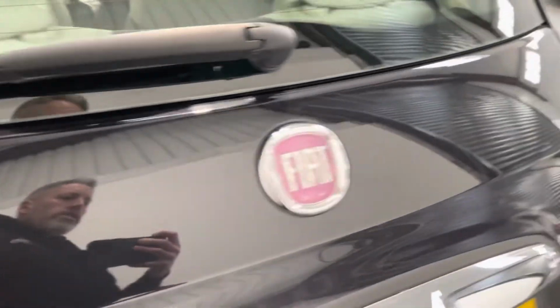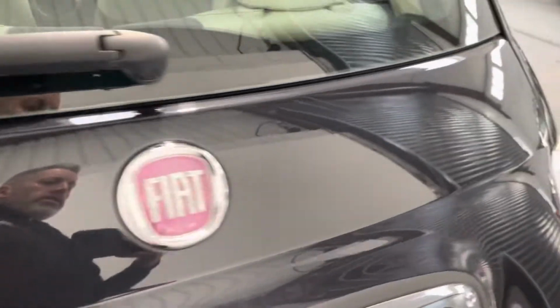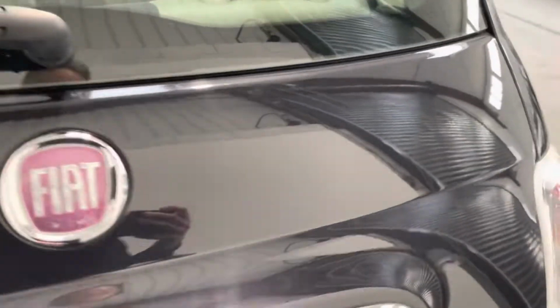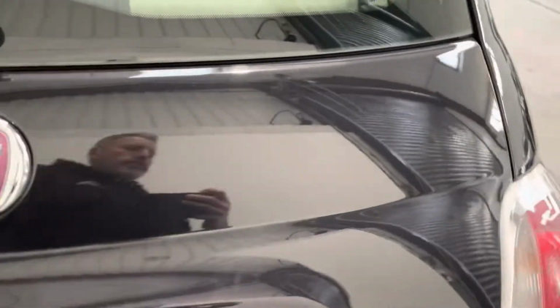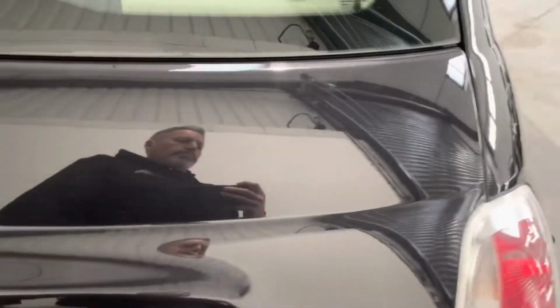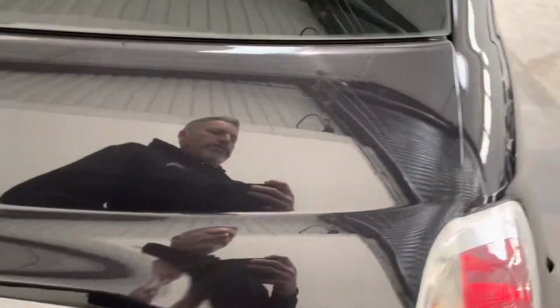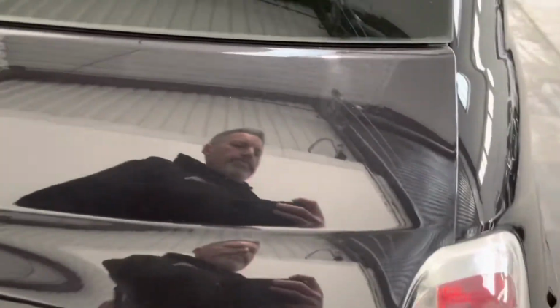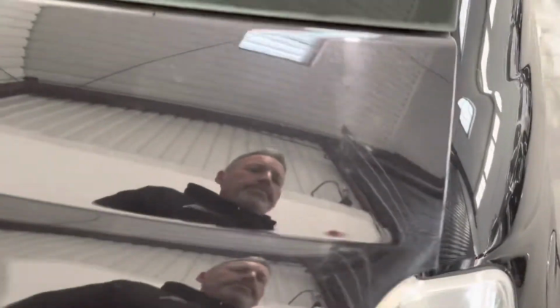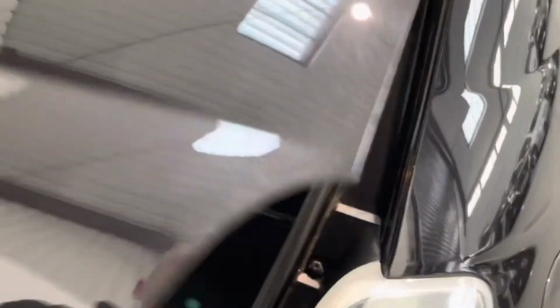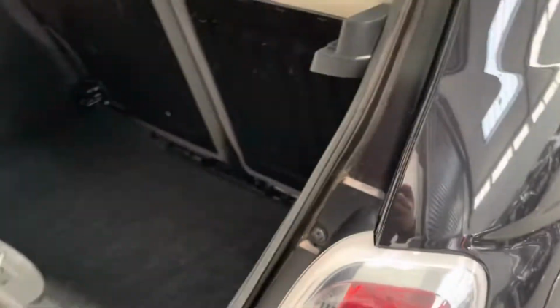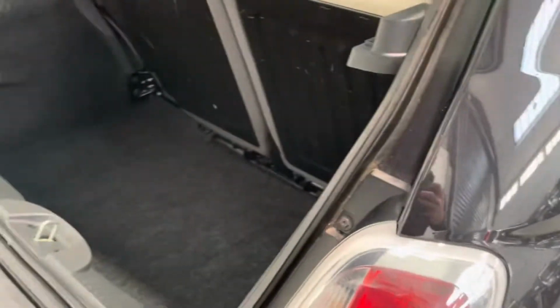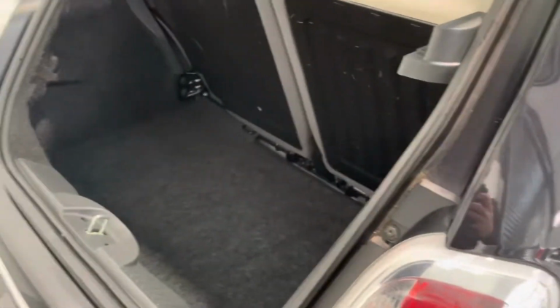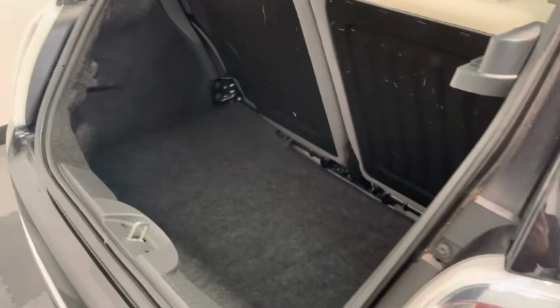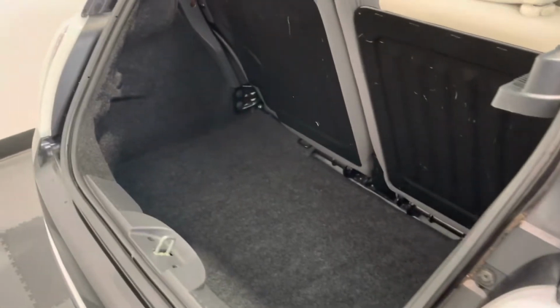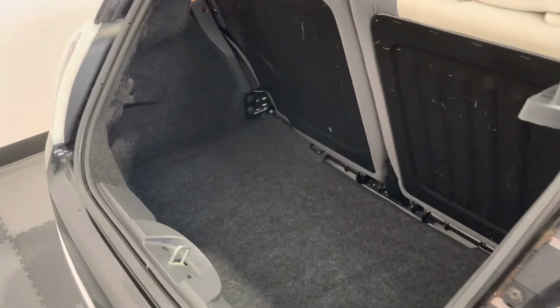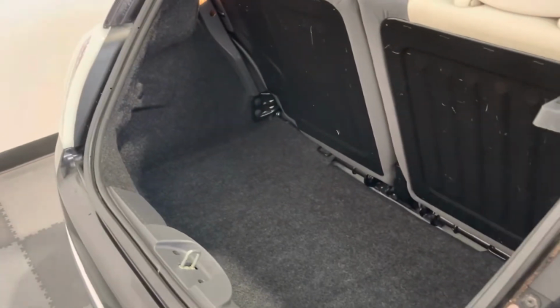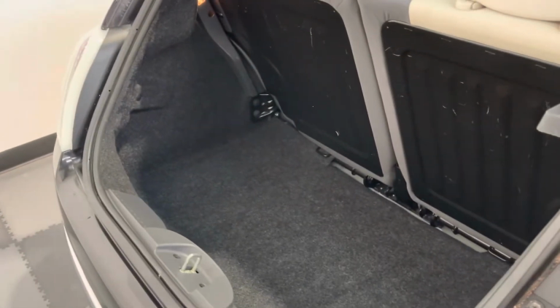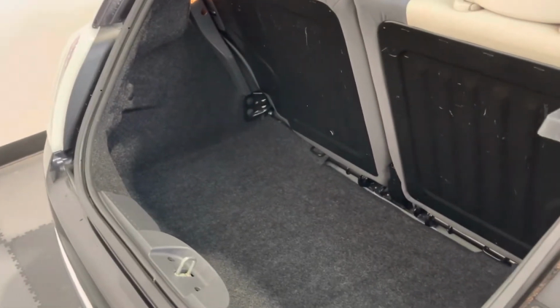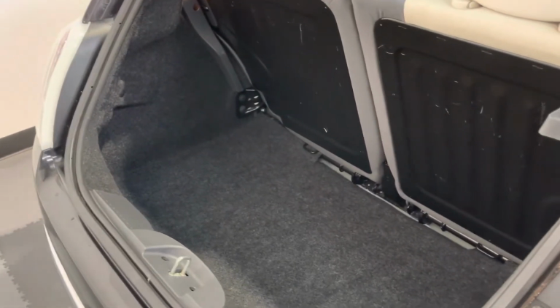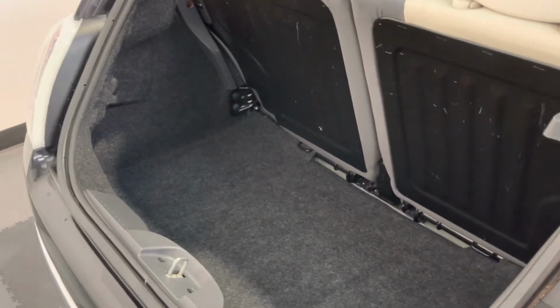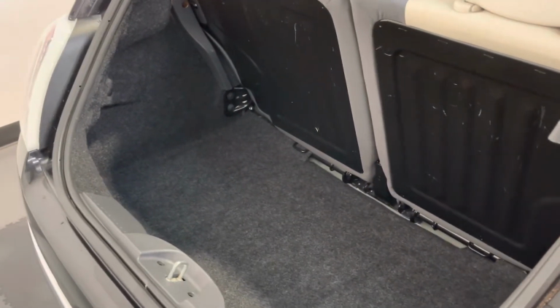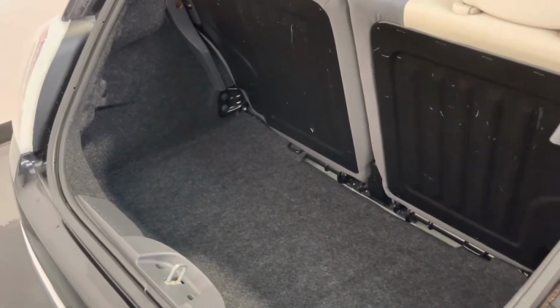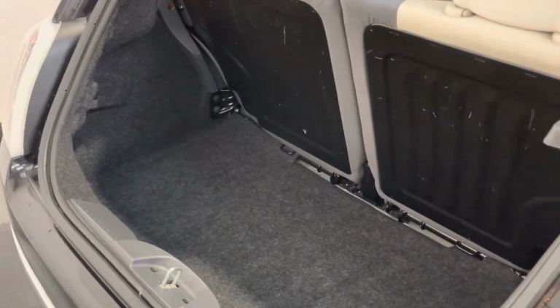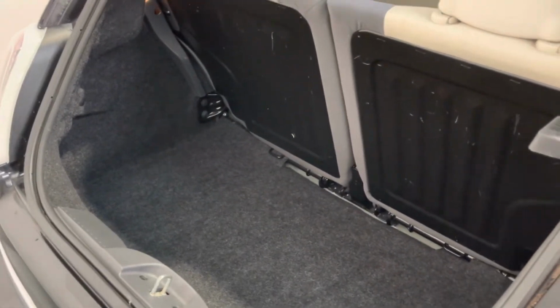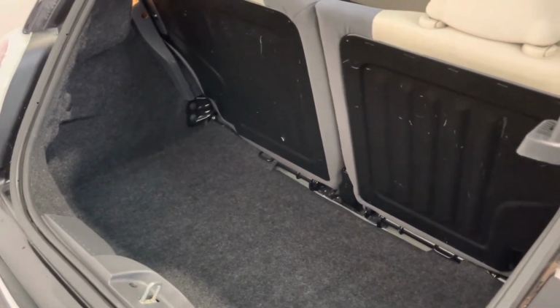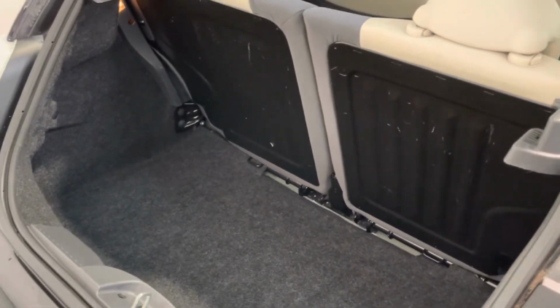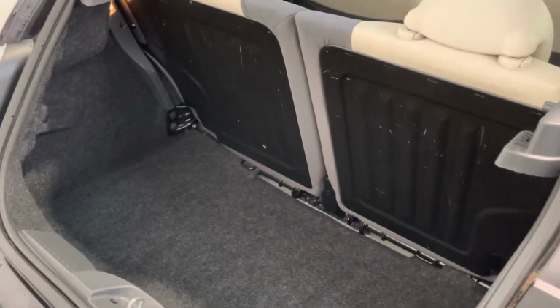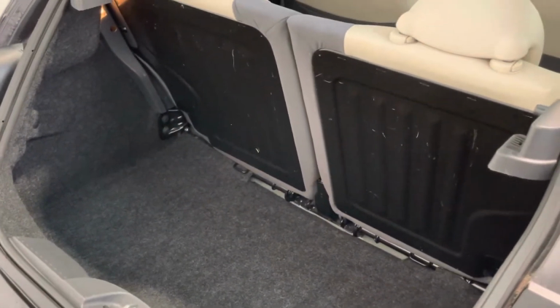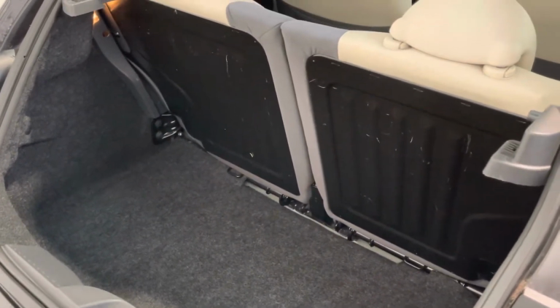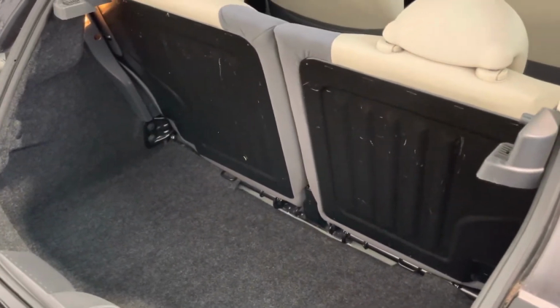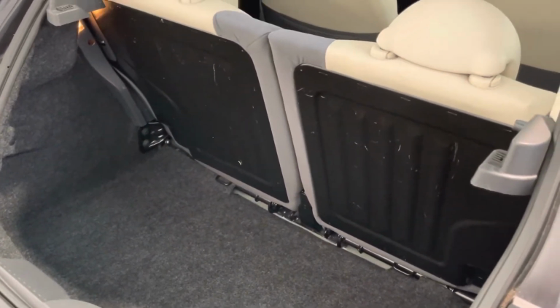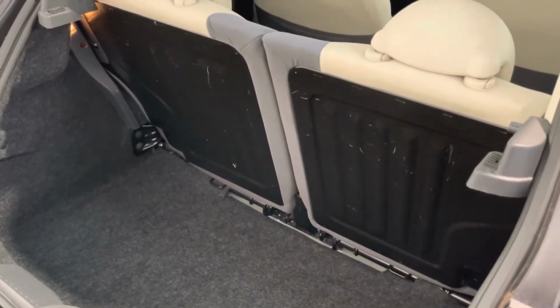Taking you into the boot — really good boot size on these — and split folding rear seats.